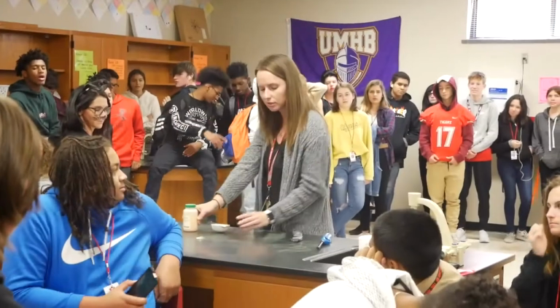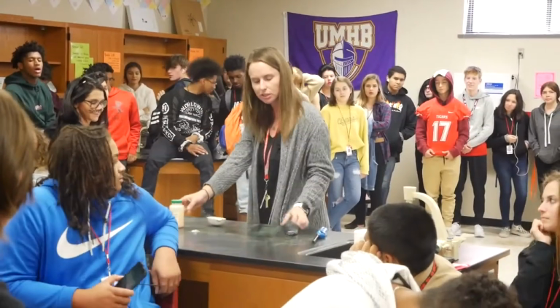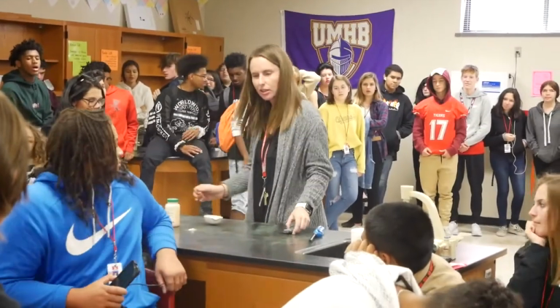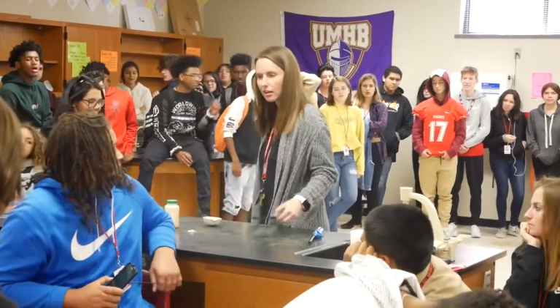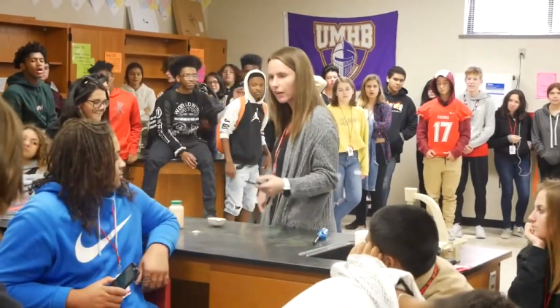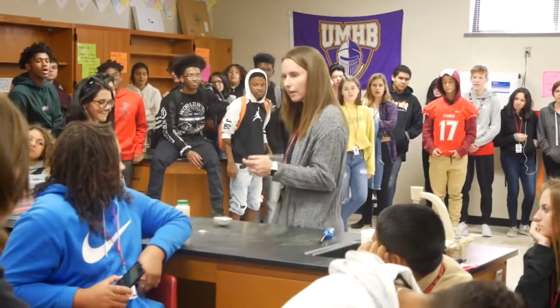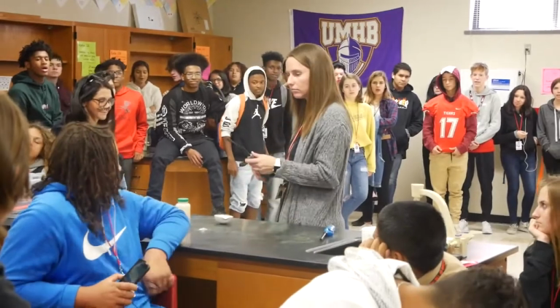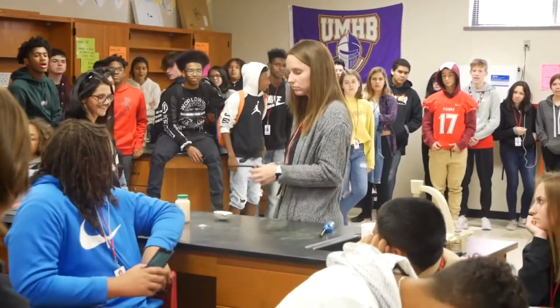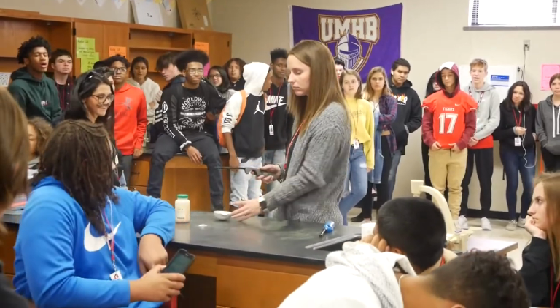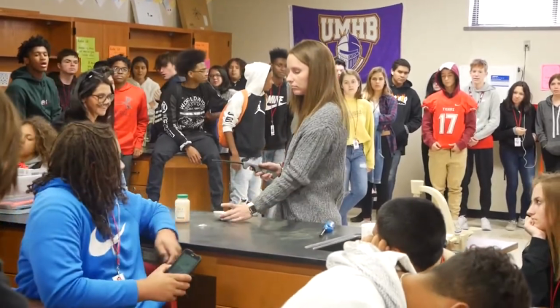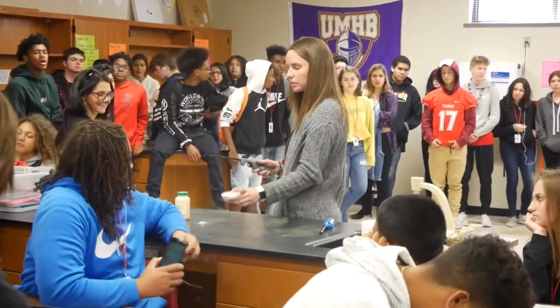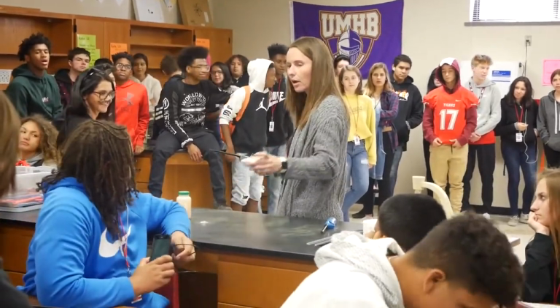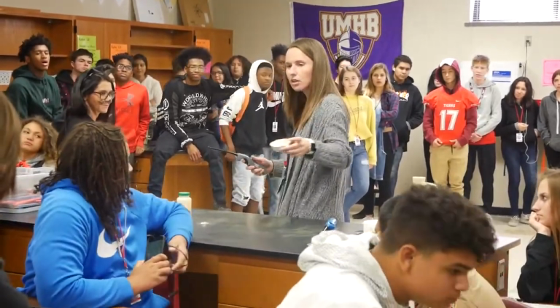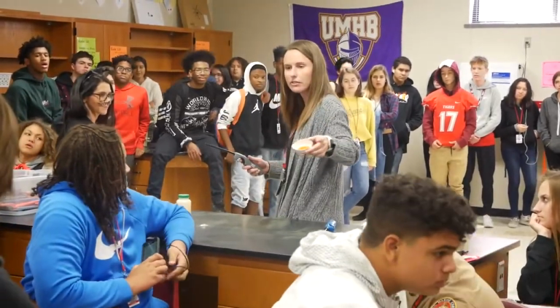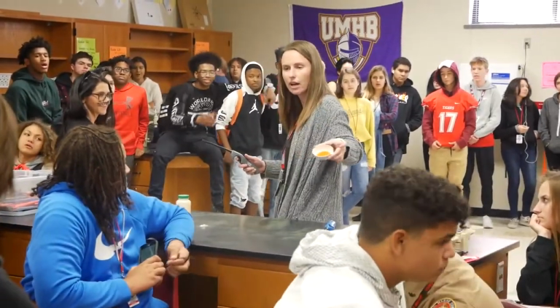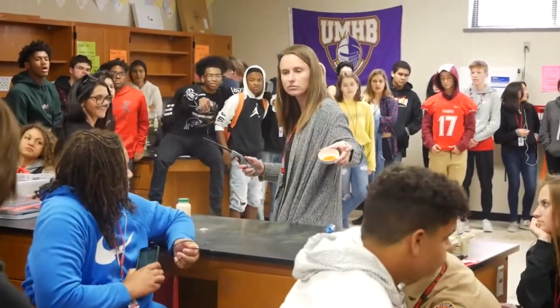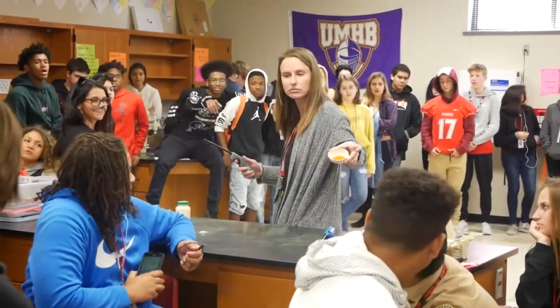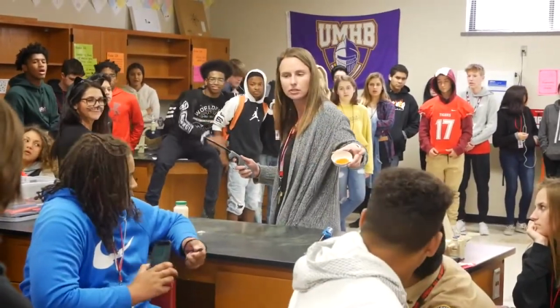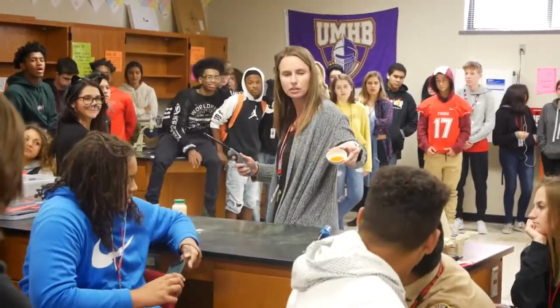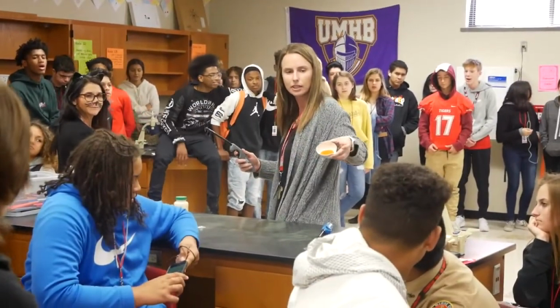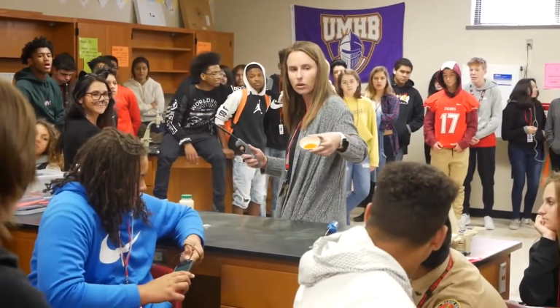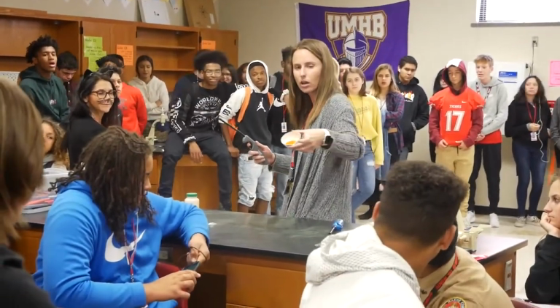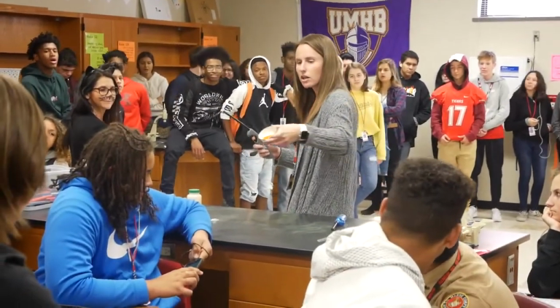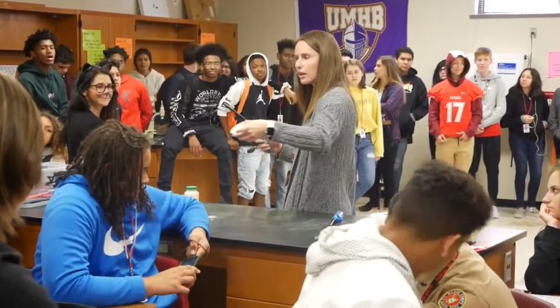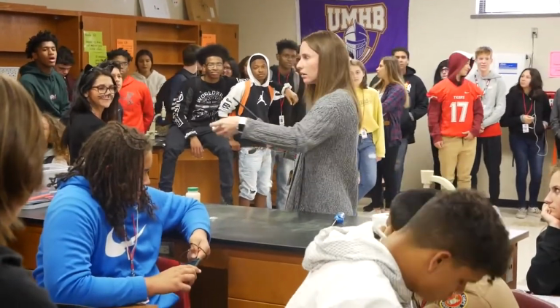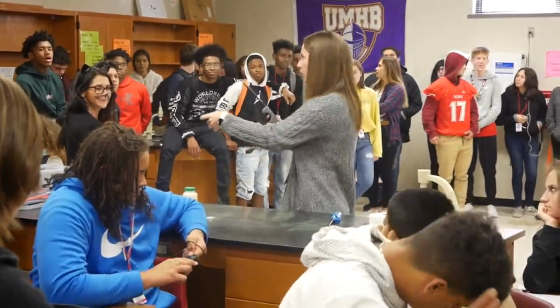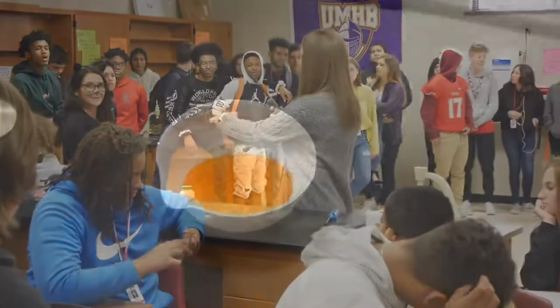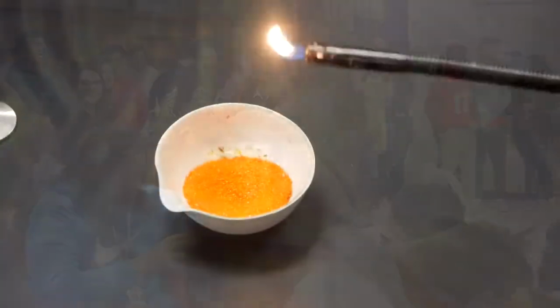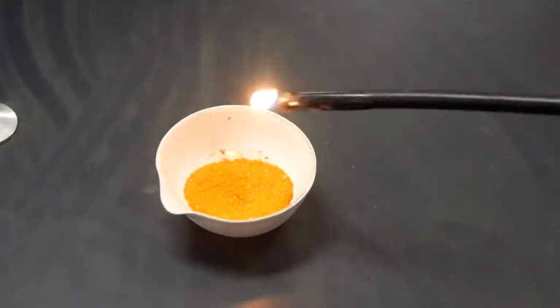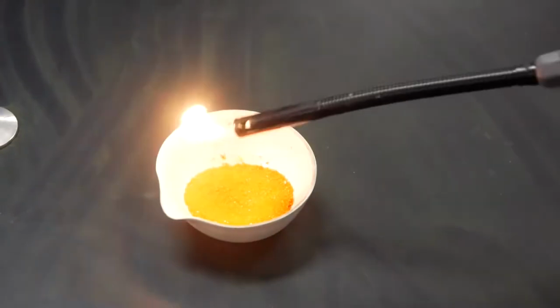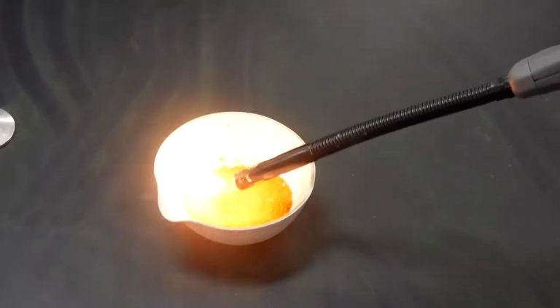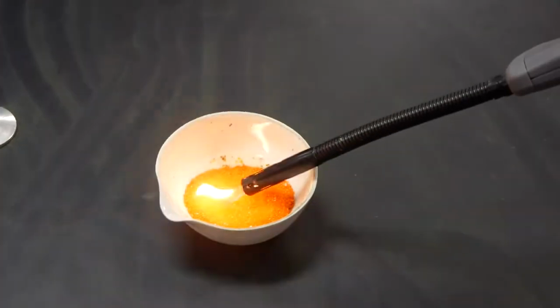We're just going to light it on fire? Let's move. Throw a color in right now — go in red. Let's go ahead.